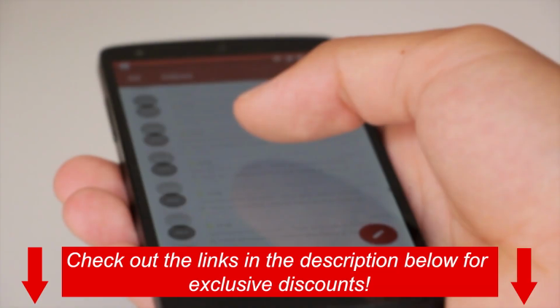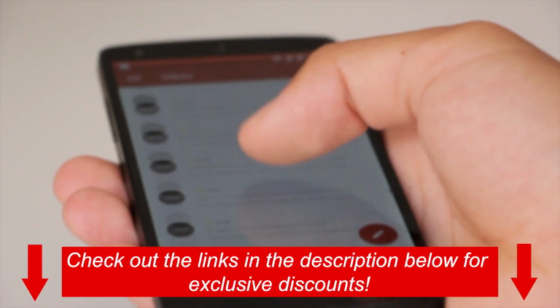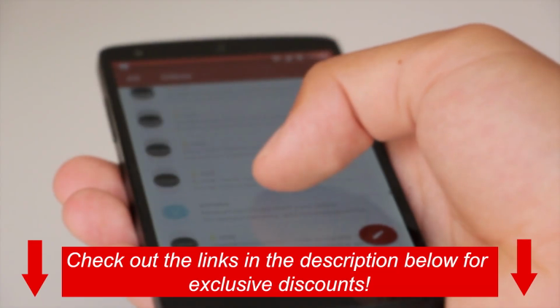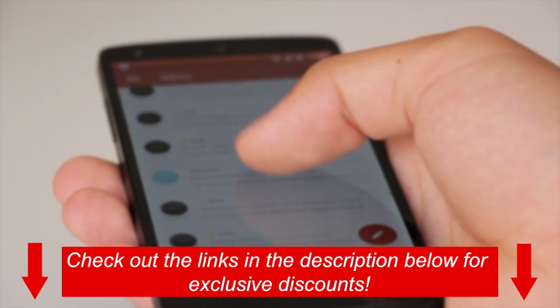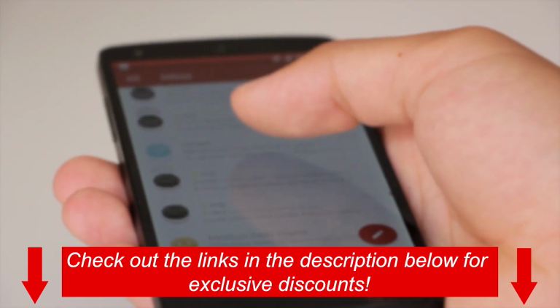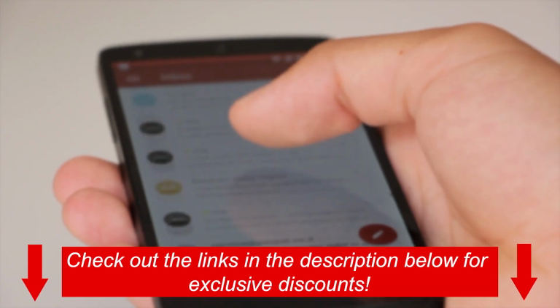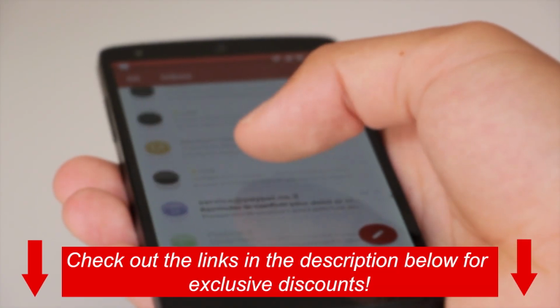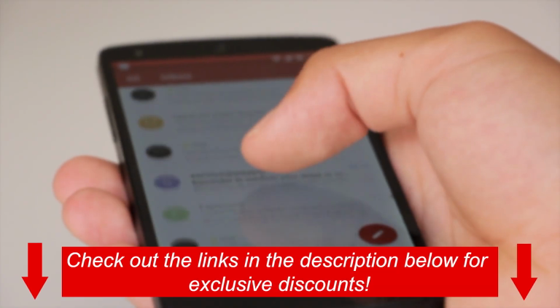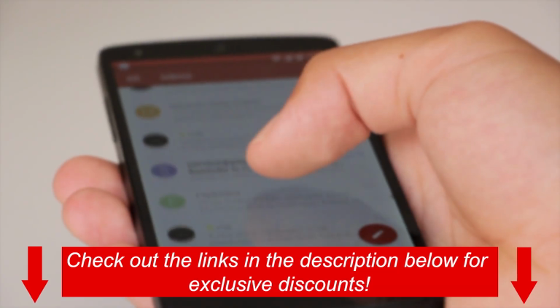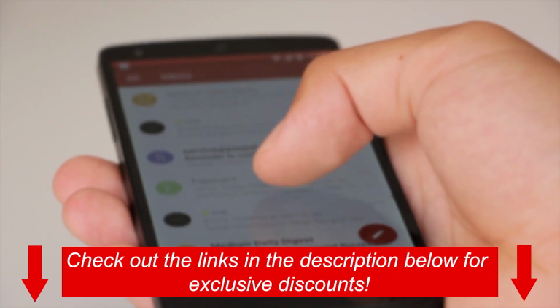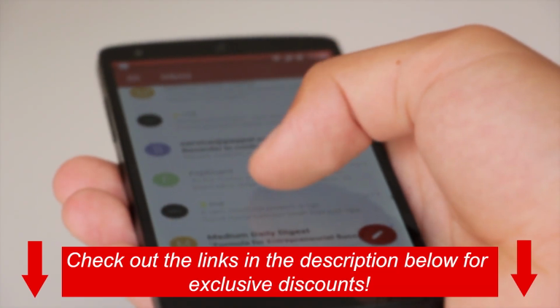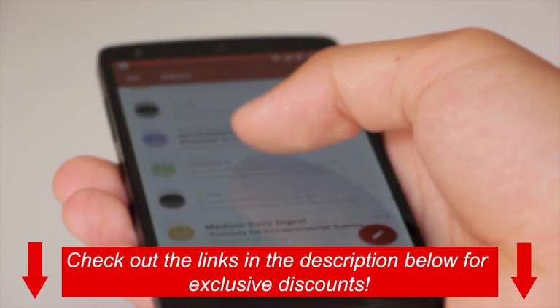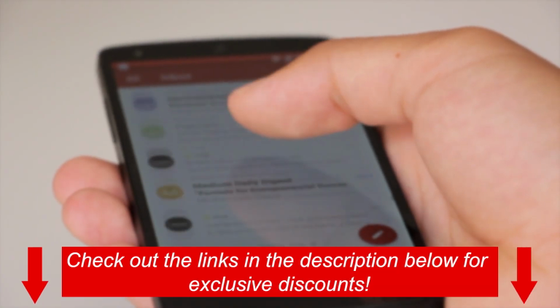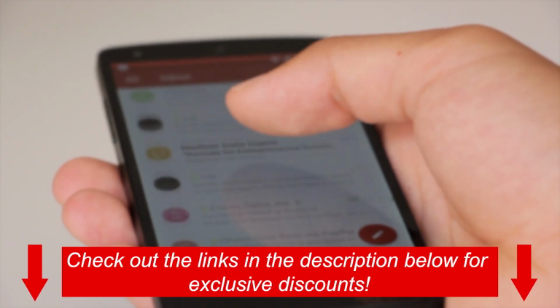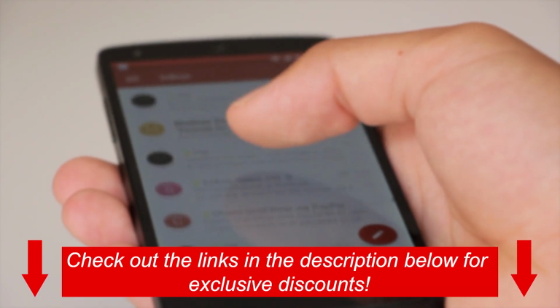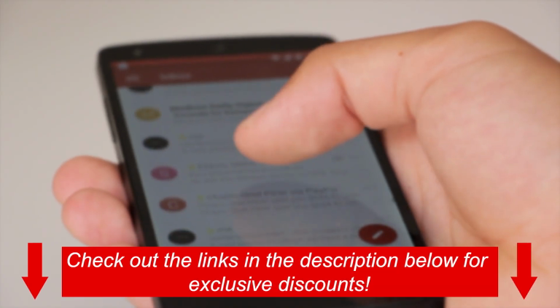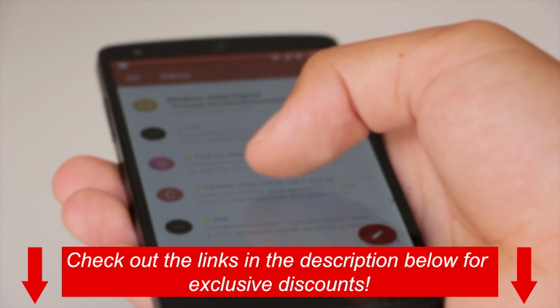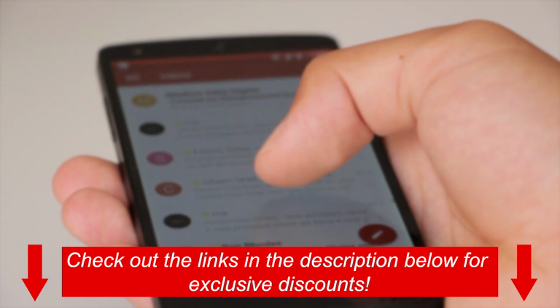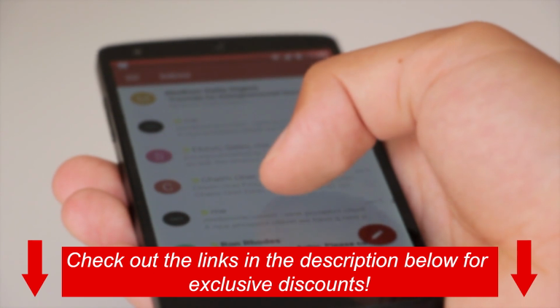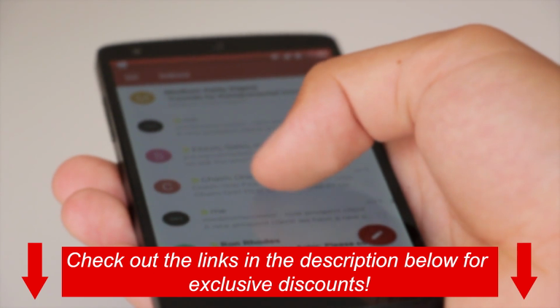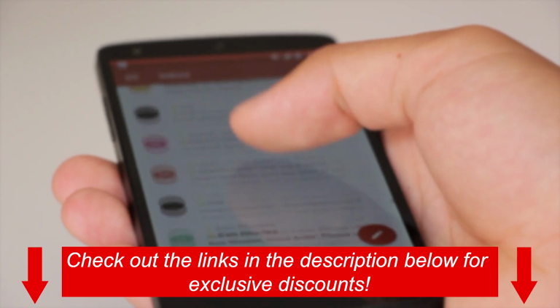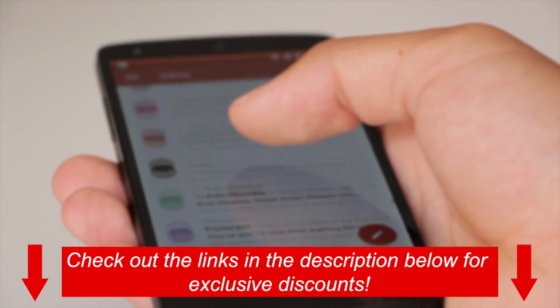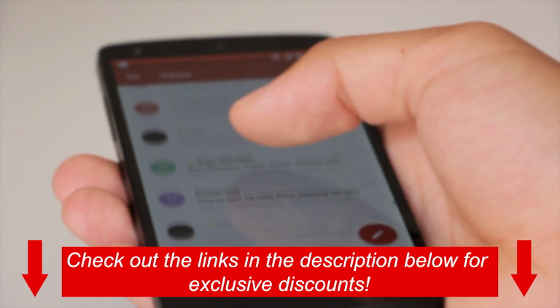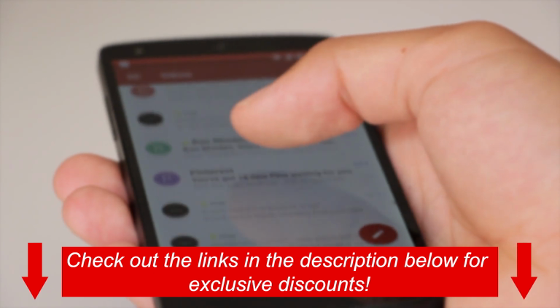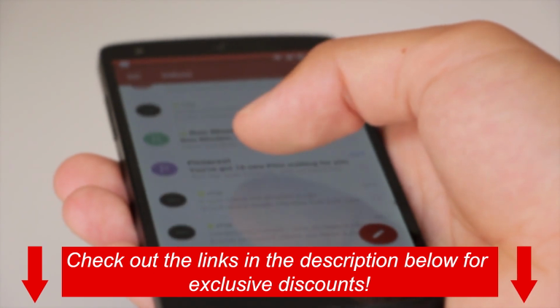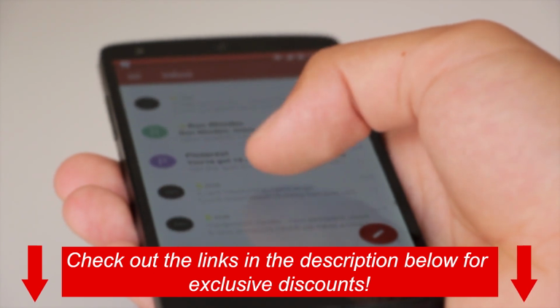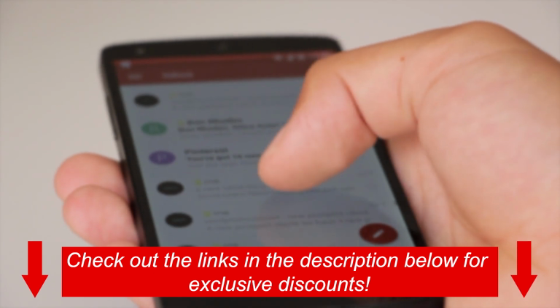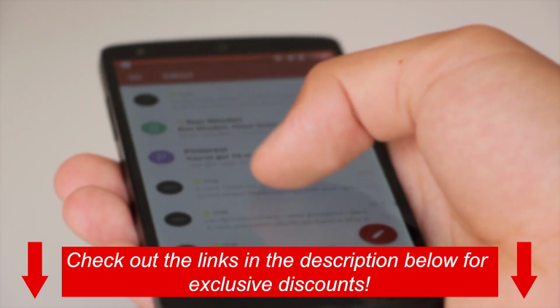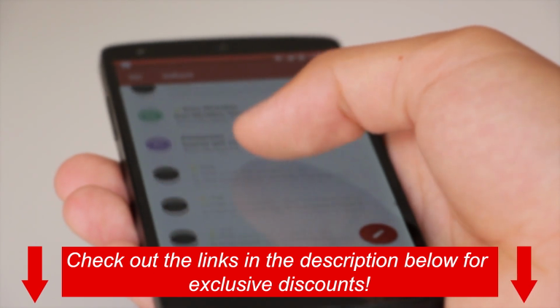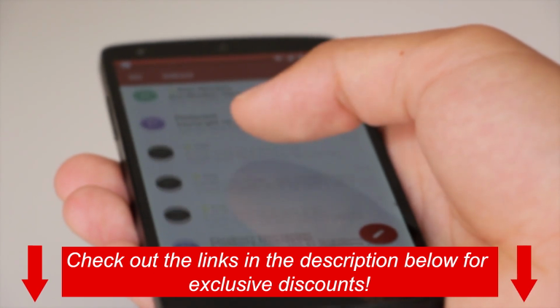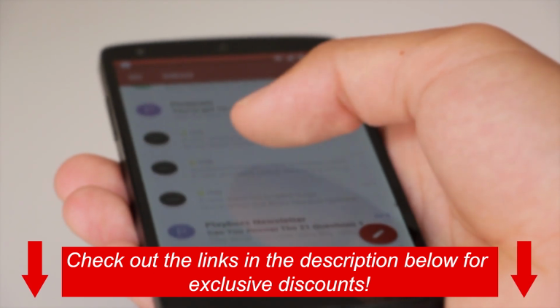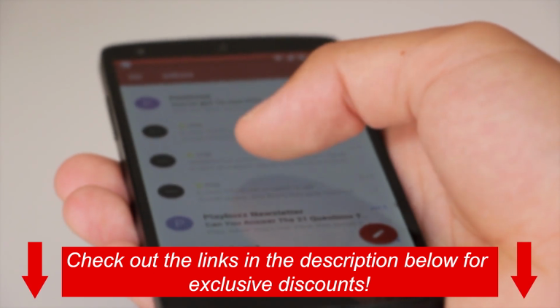If you're an Android user and you want to try ExpressVPN on your device, check out the links in the description below for exclusive discounts.